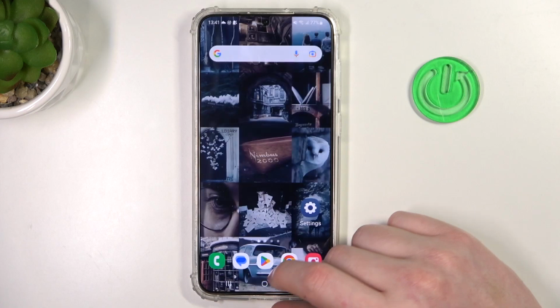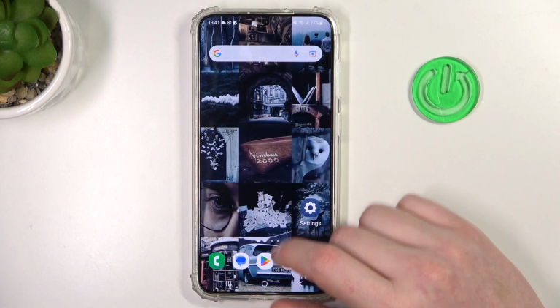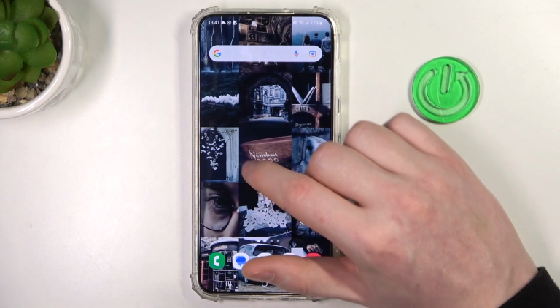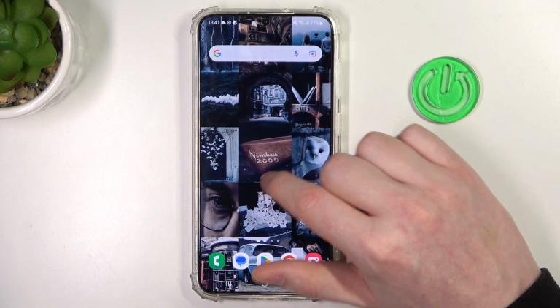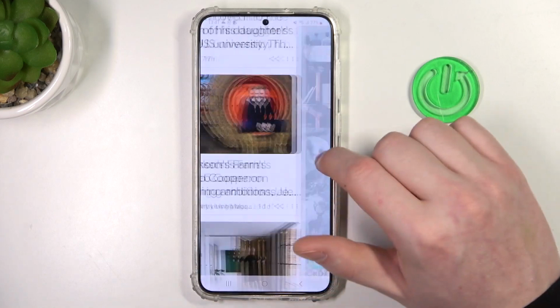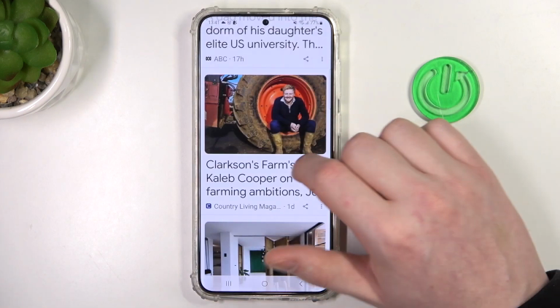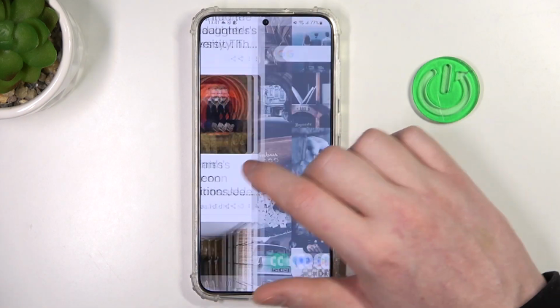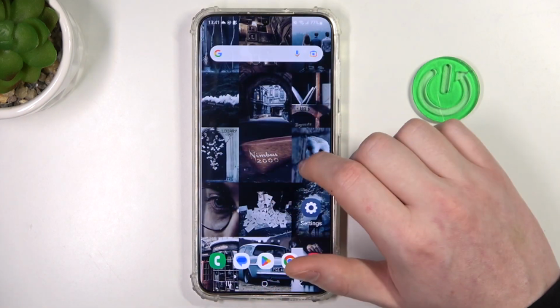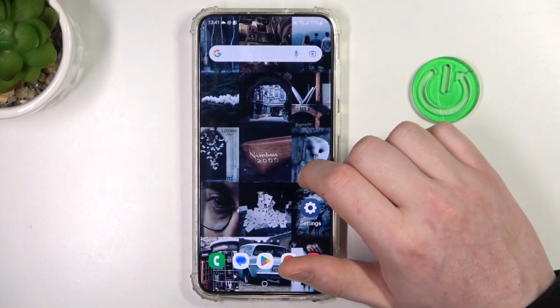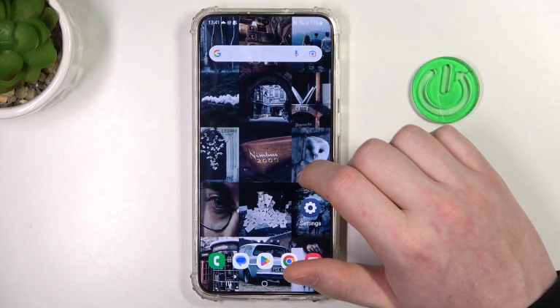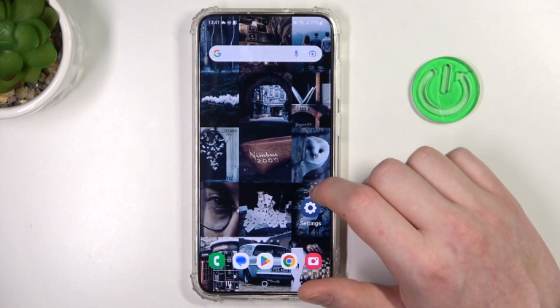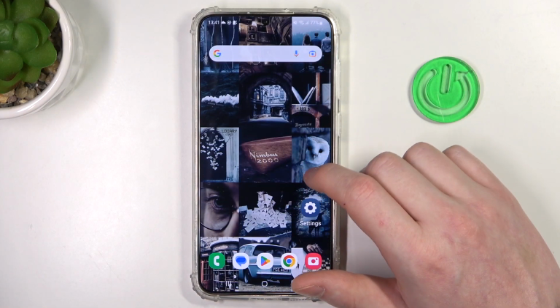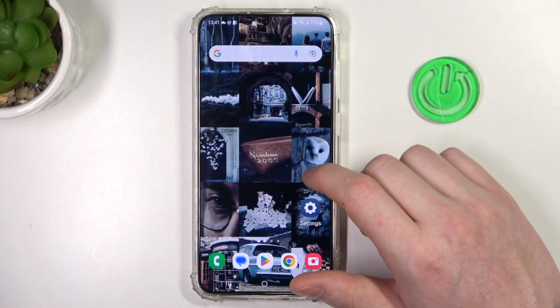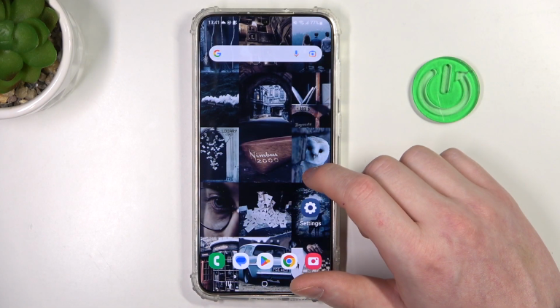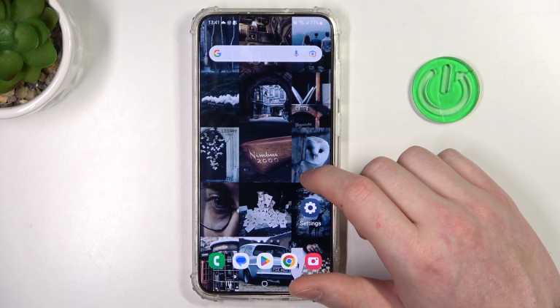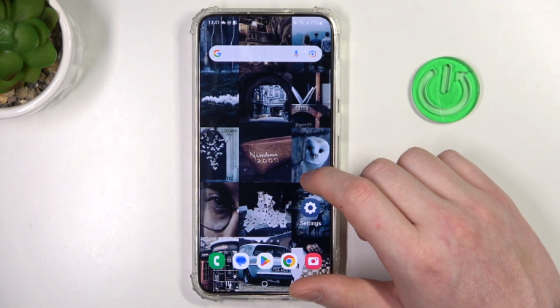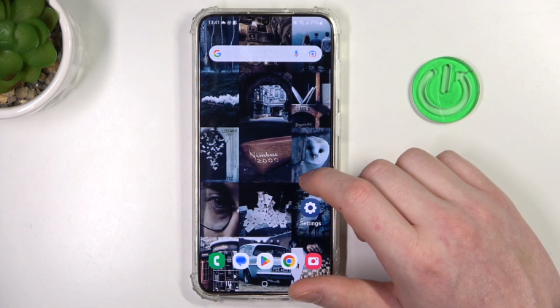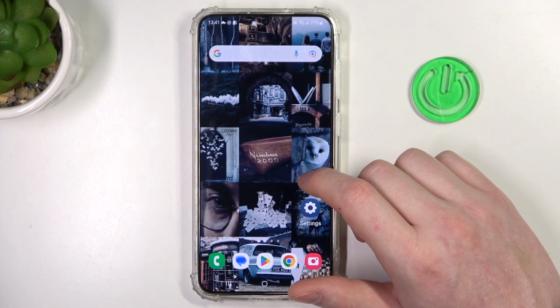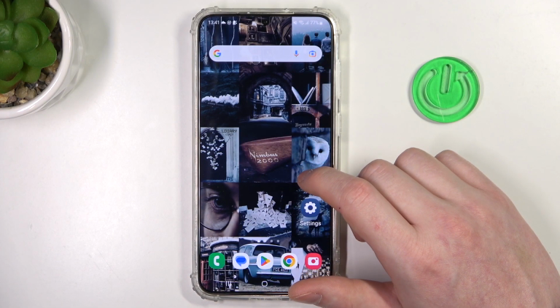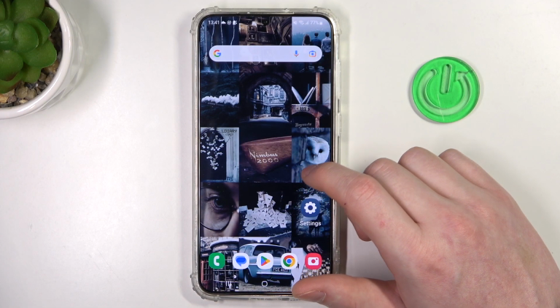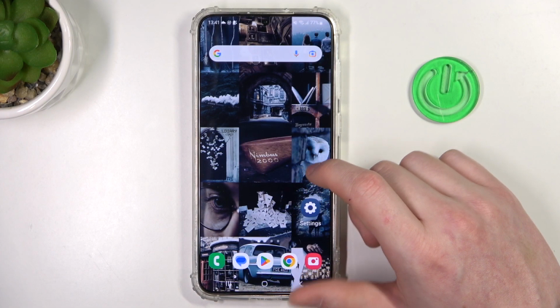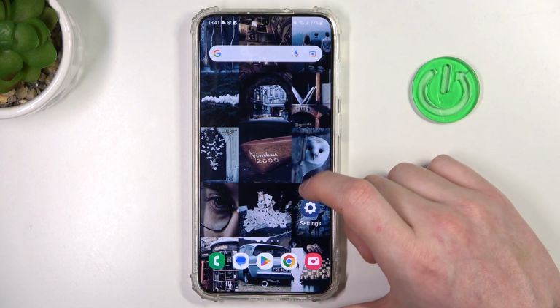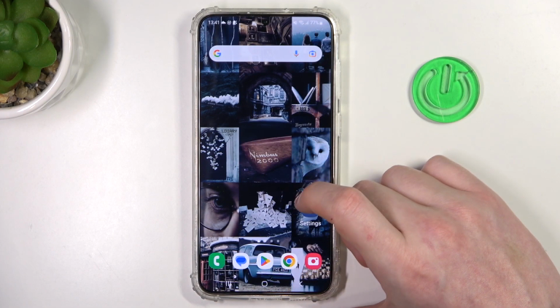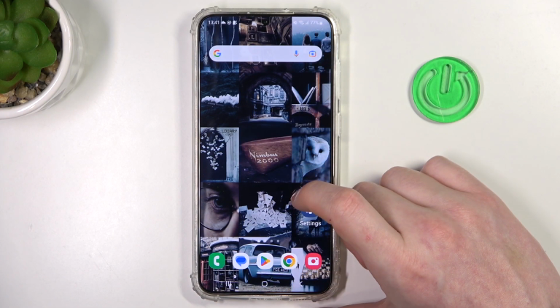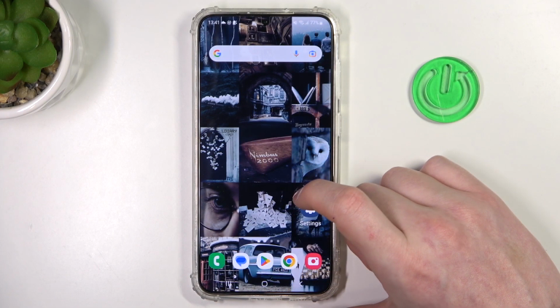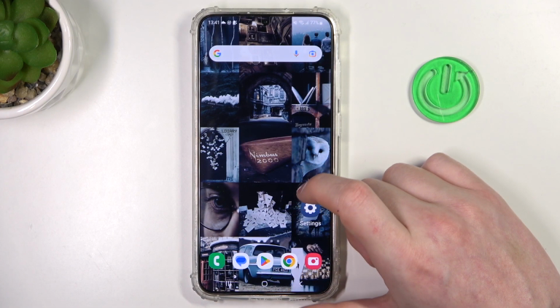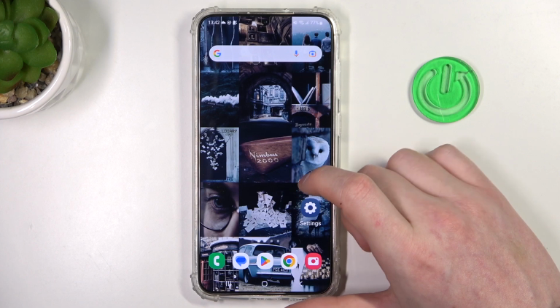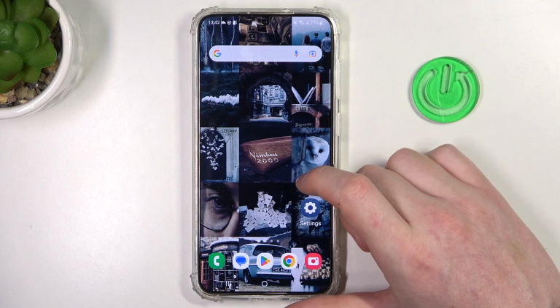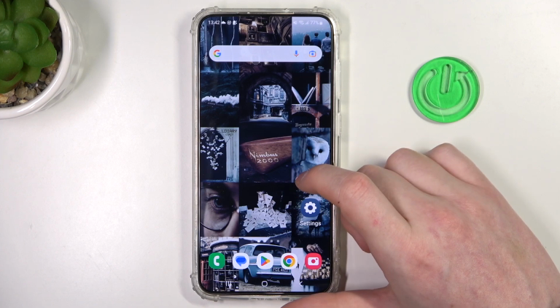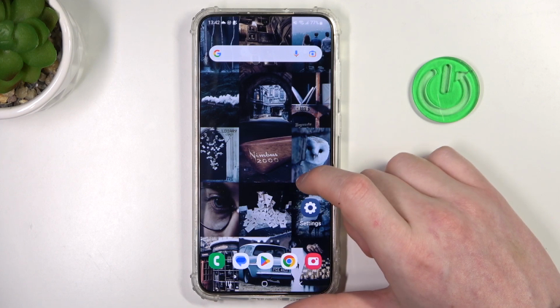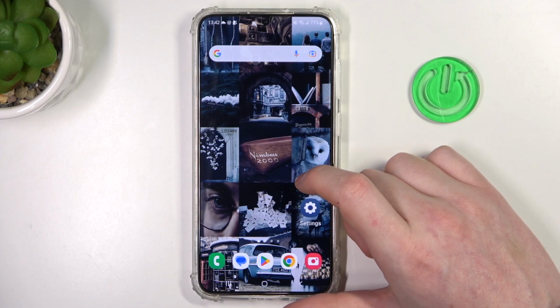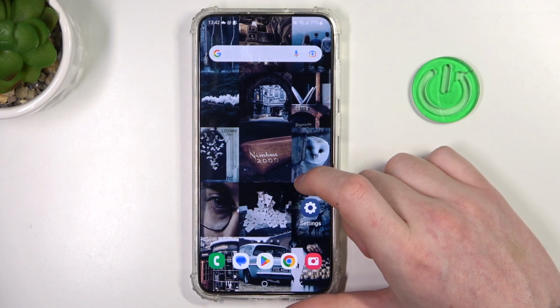Hello, in this video we're gonna check if there's a fingerprint sensor on Samsung Galaxy S23+.